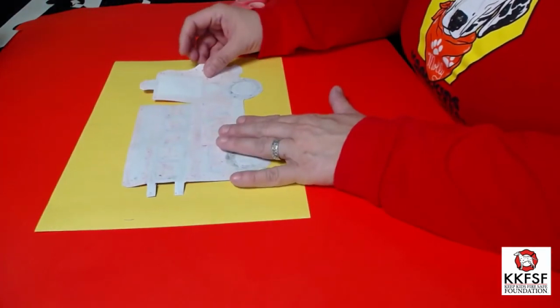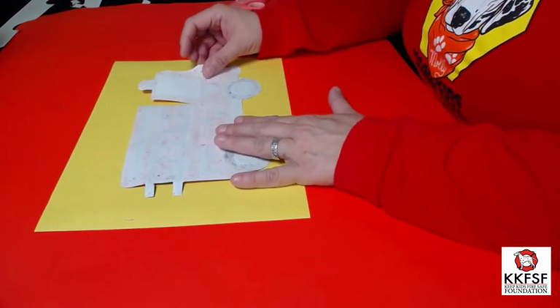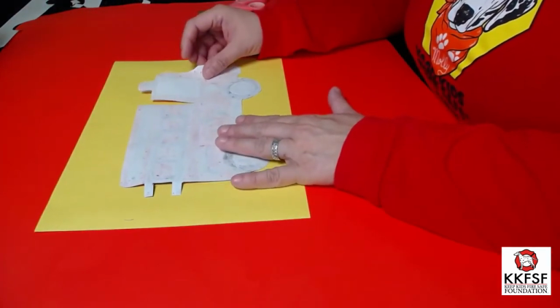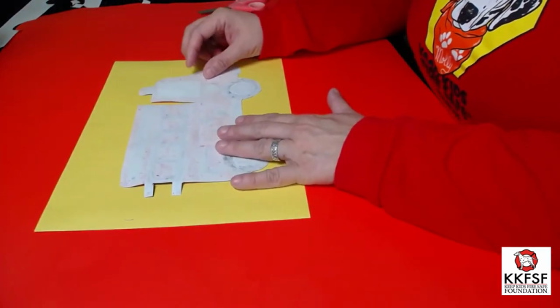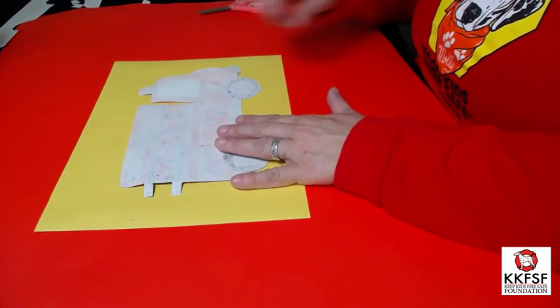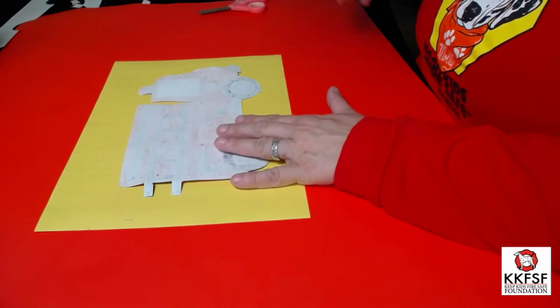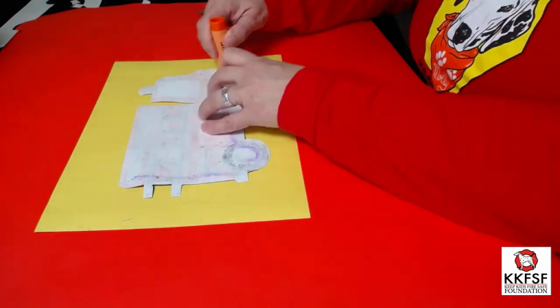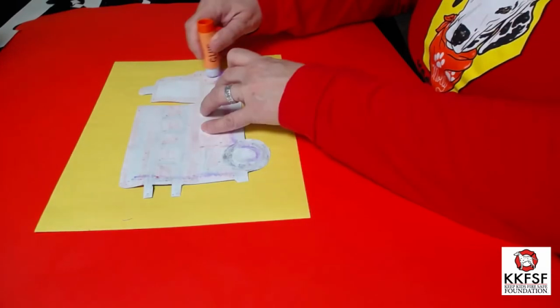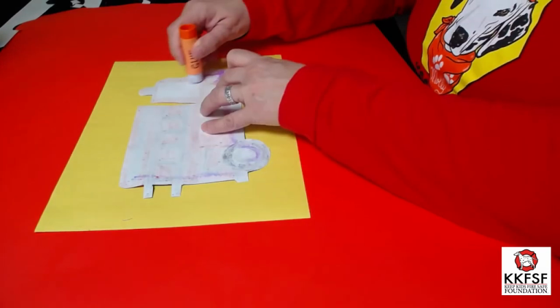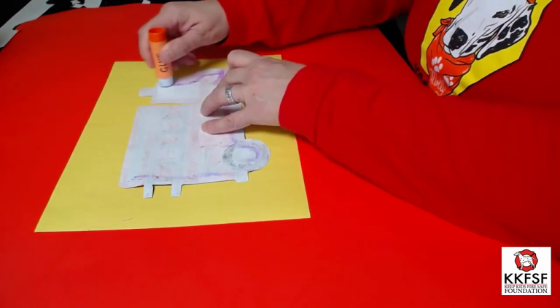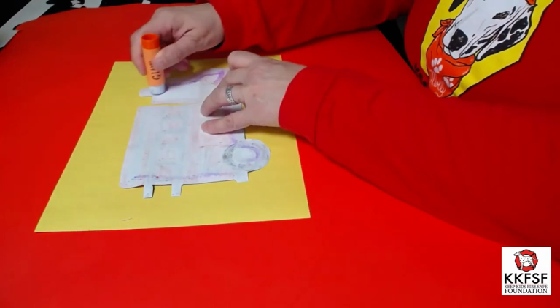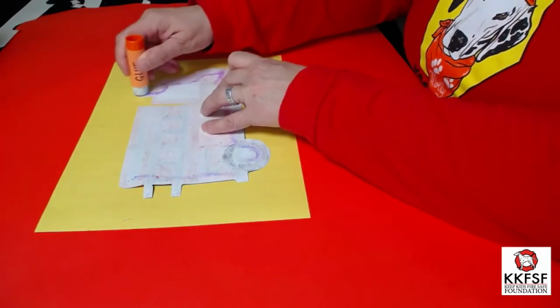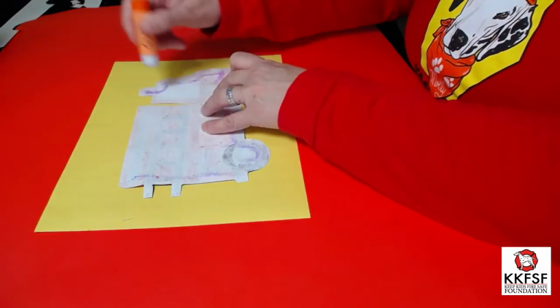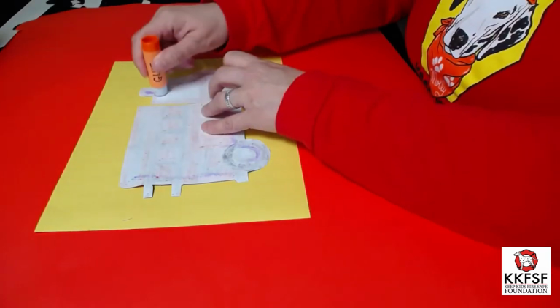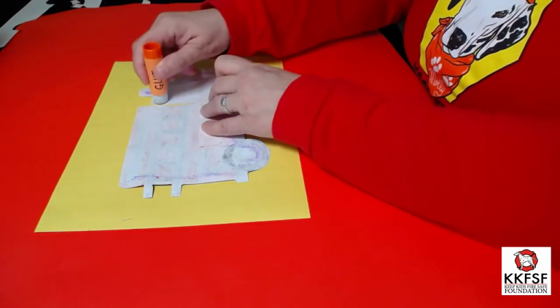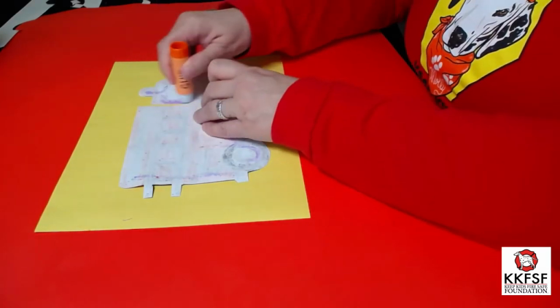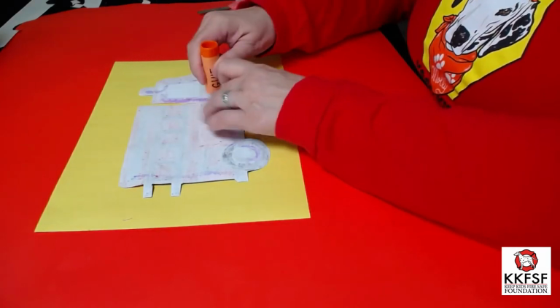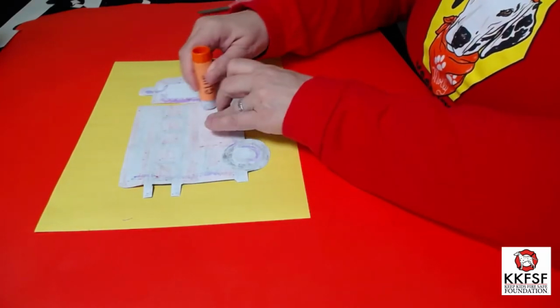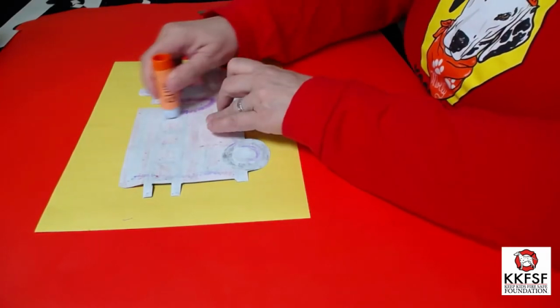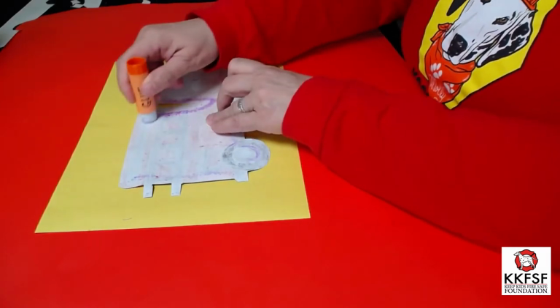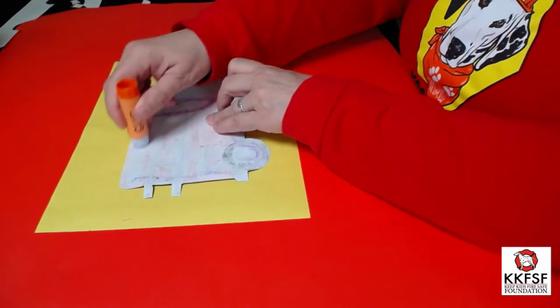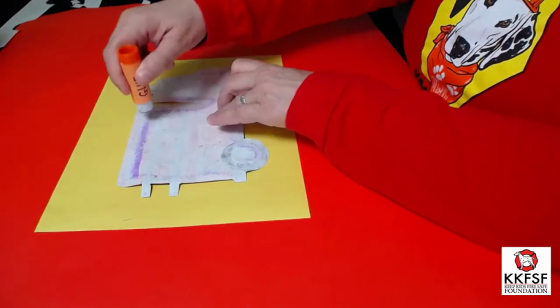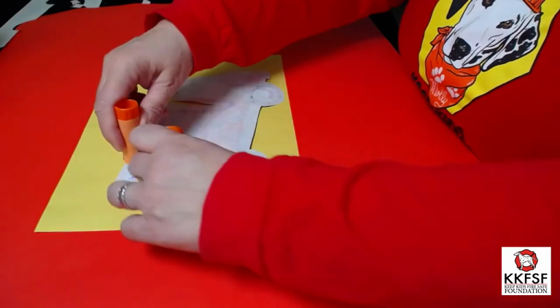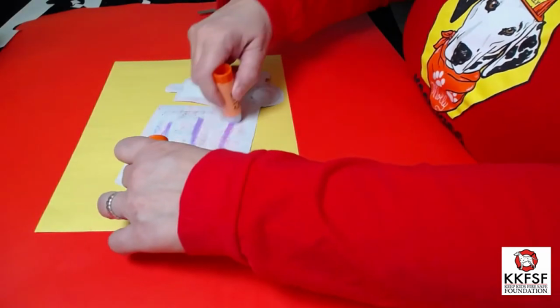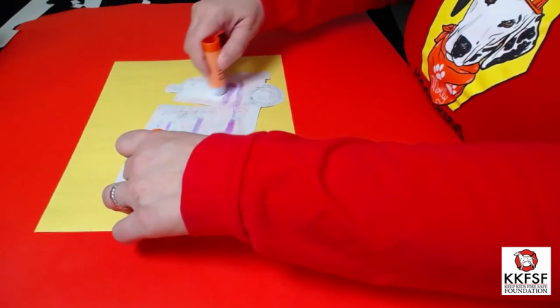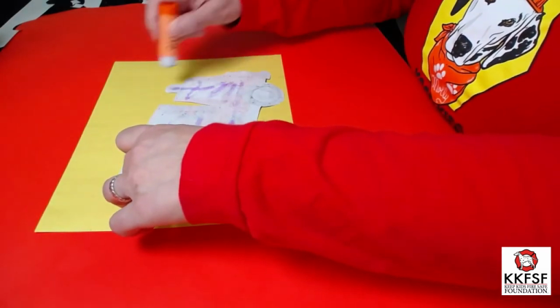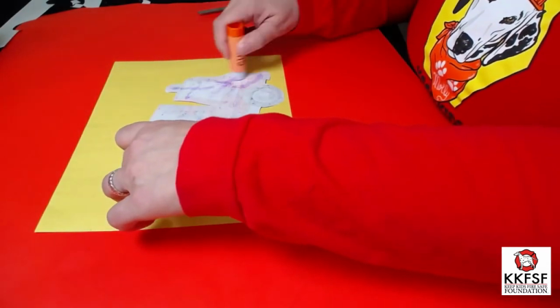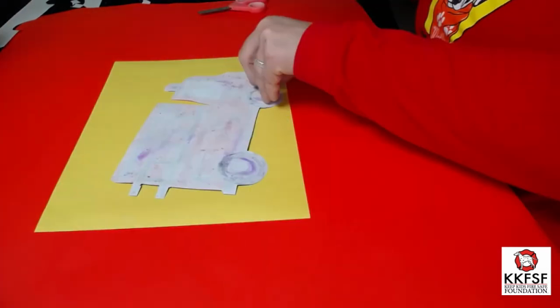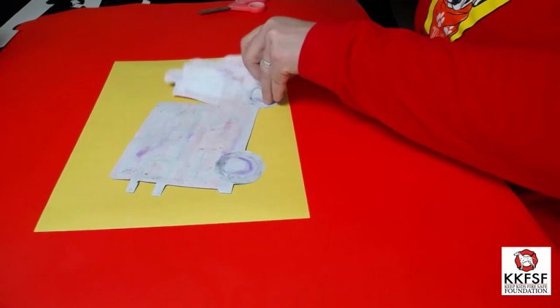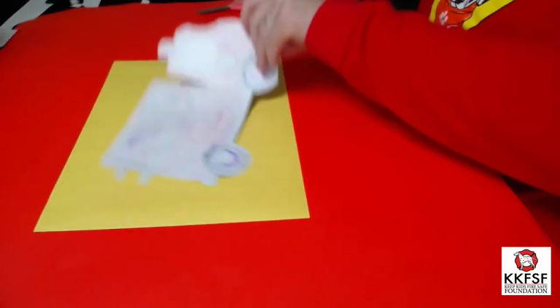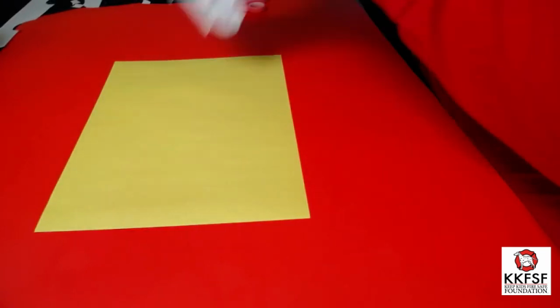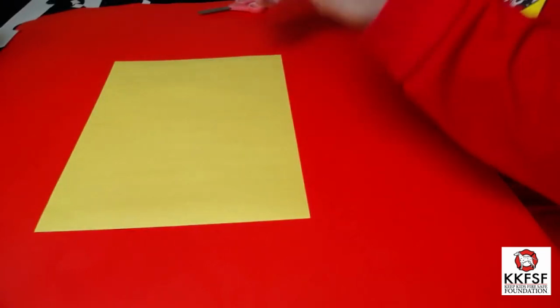Put glue on the back of your fire truck, and then attach it to the construction paper.